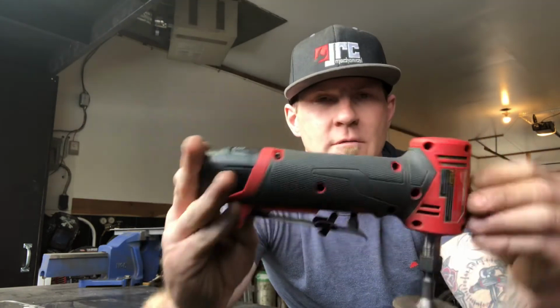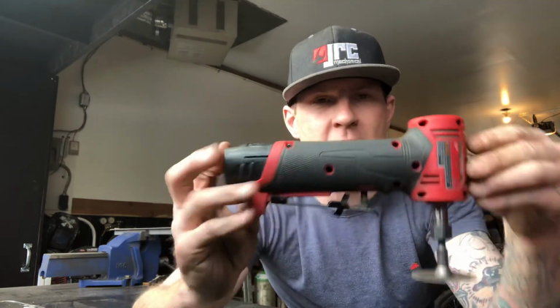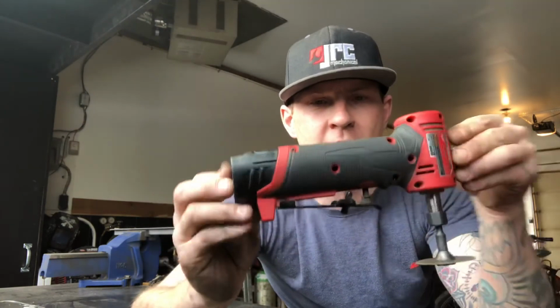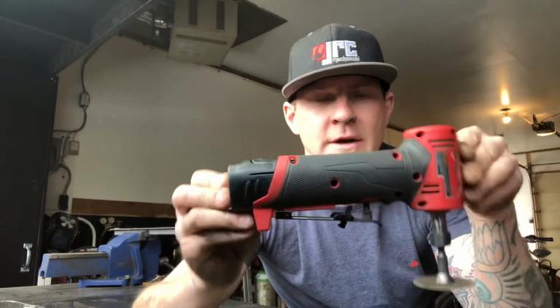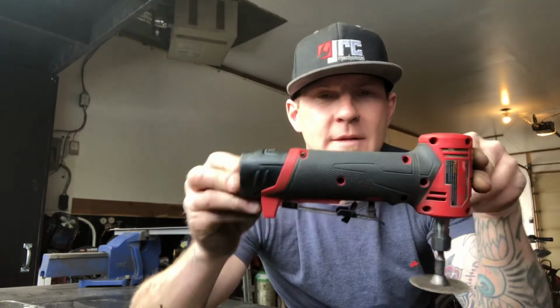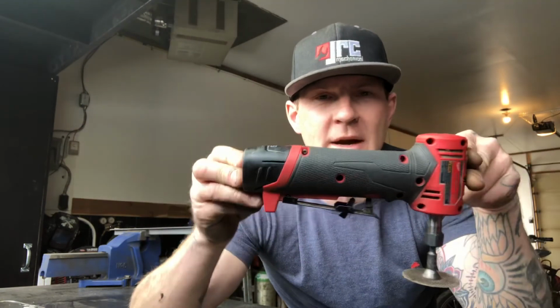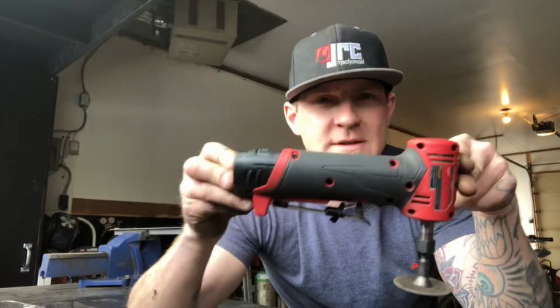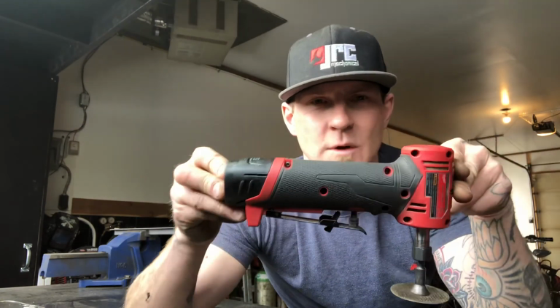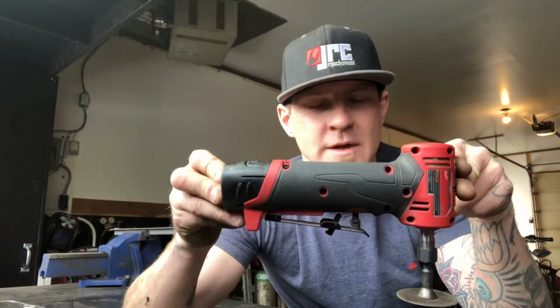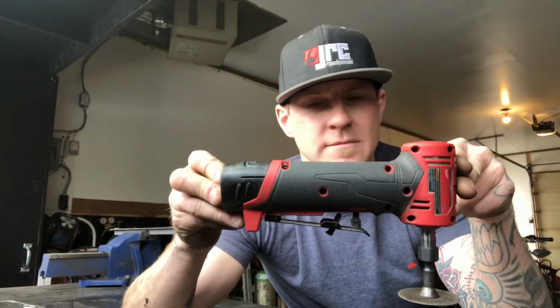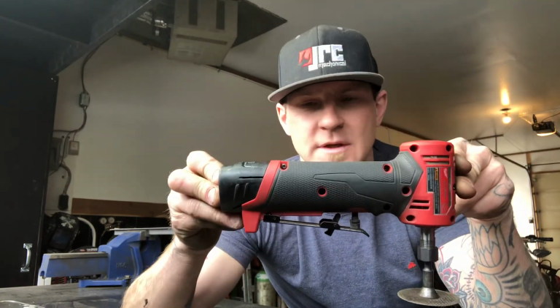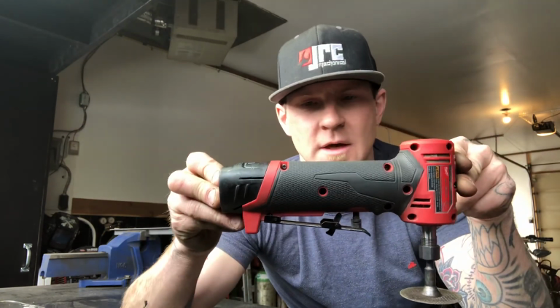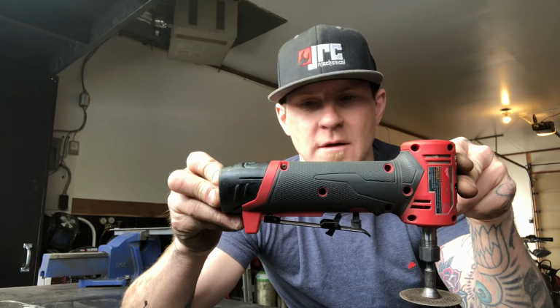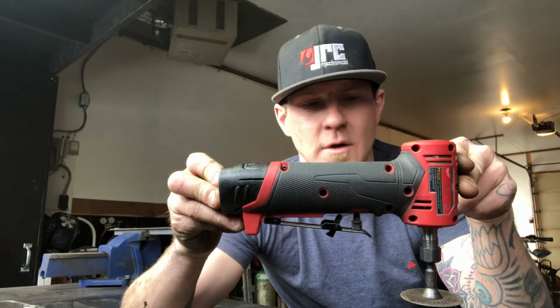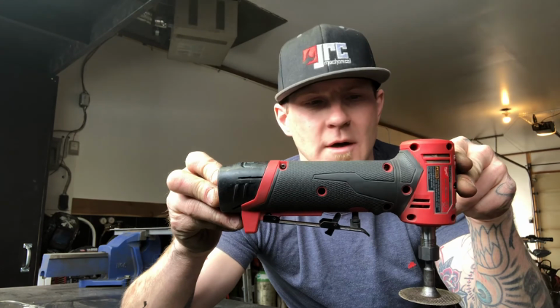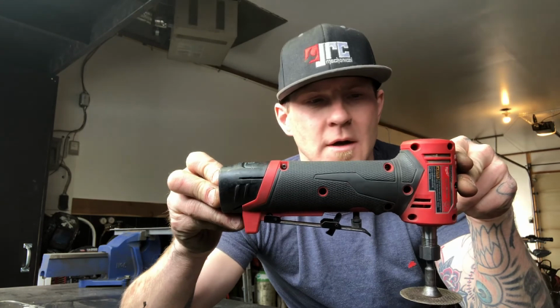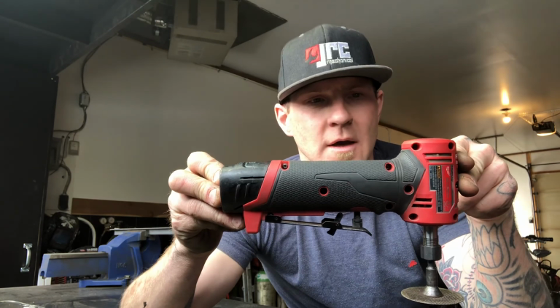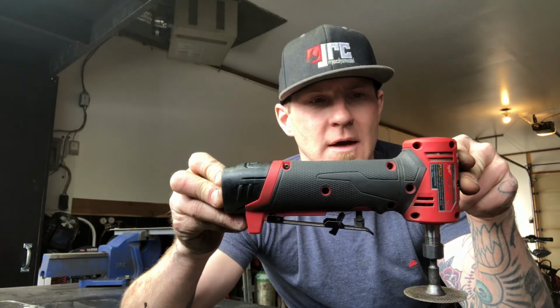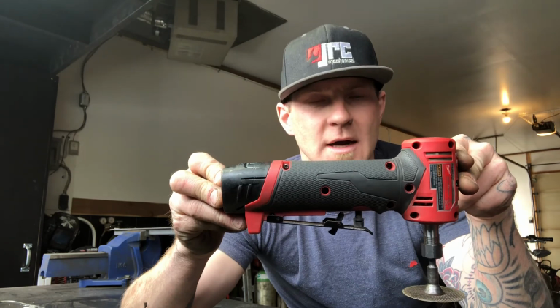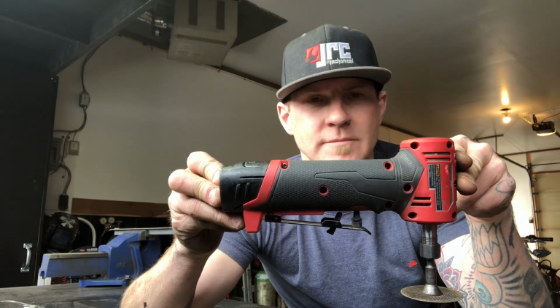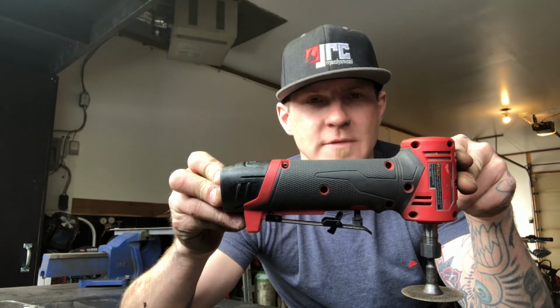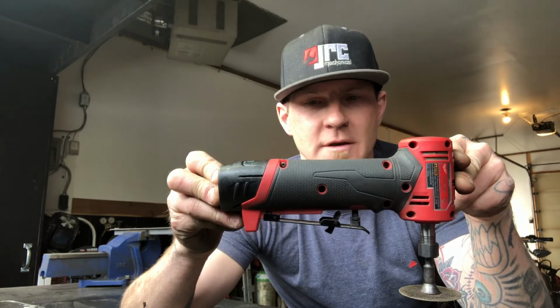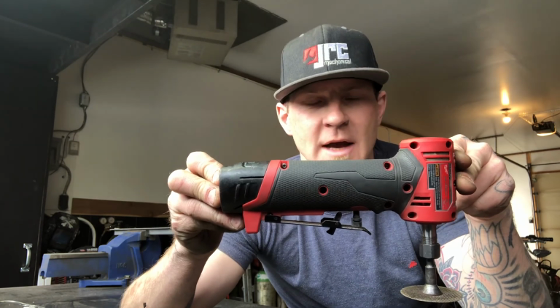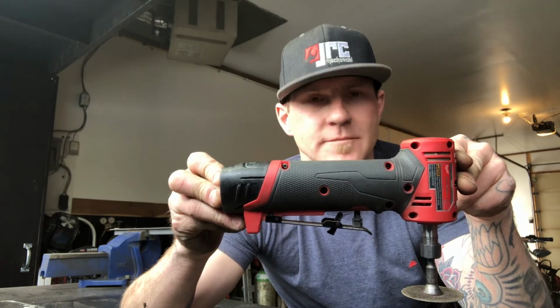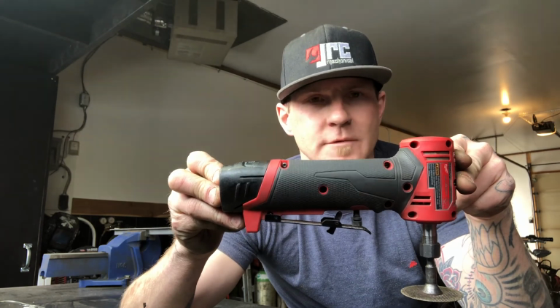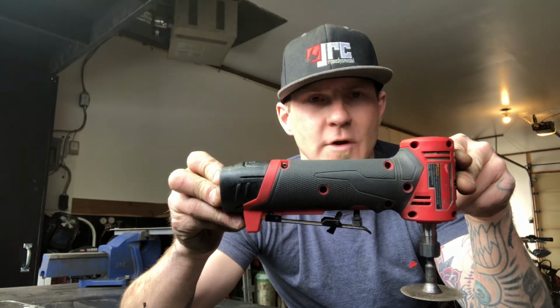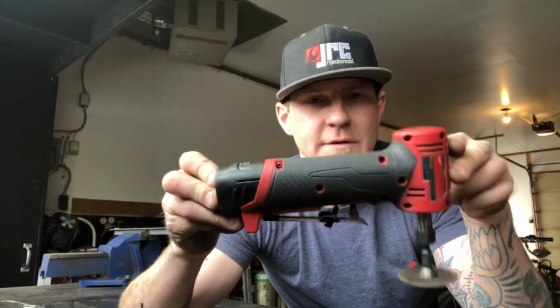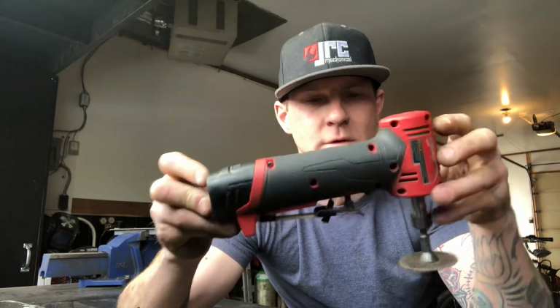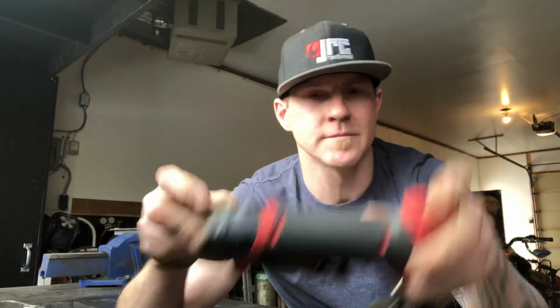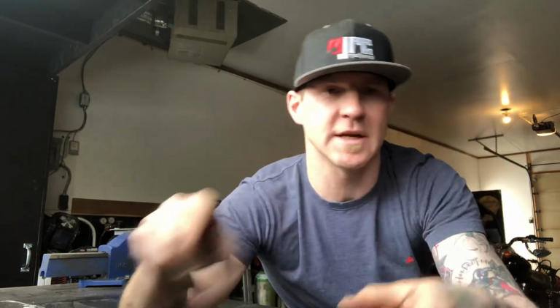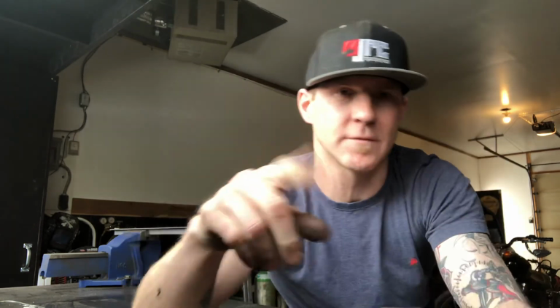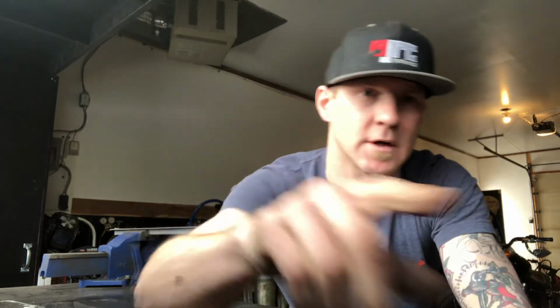Anyways, that's my quick review on this thing. Great for indoors — if you're going to rely on it at minus 20, it's not going to work. Other than that, great tool. Thanks for watching.